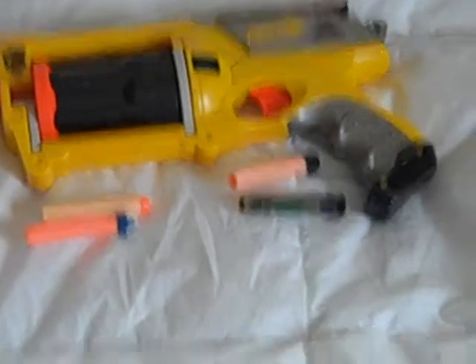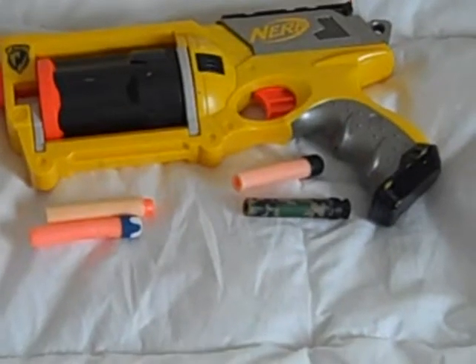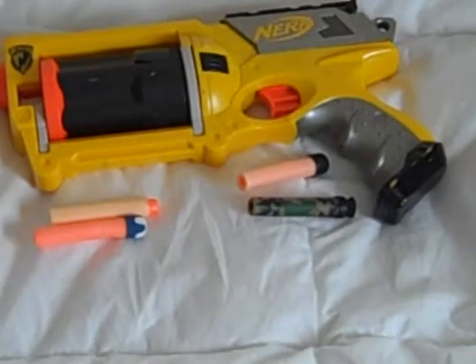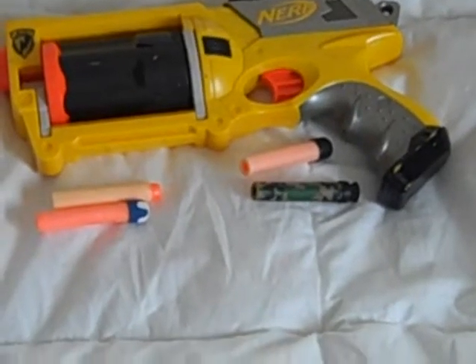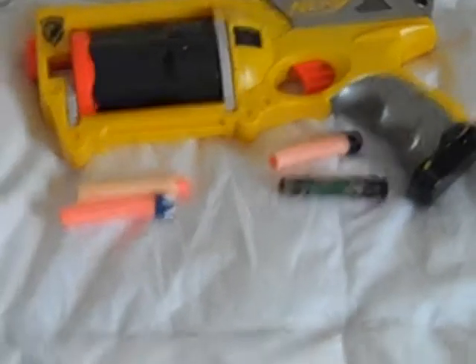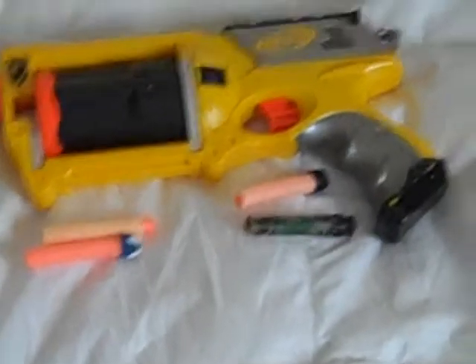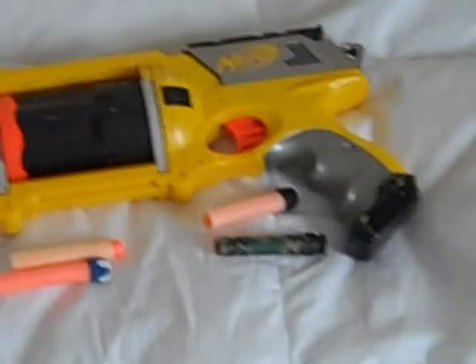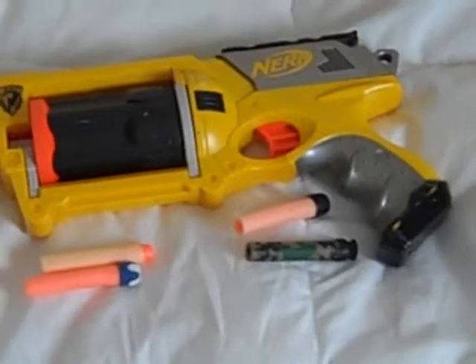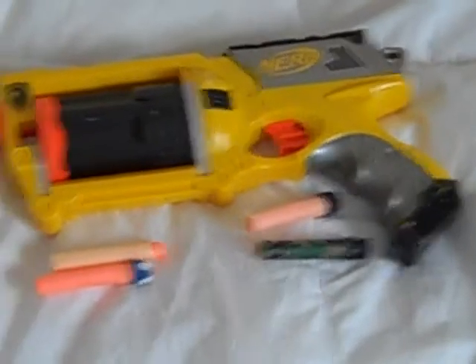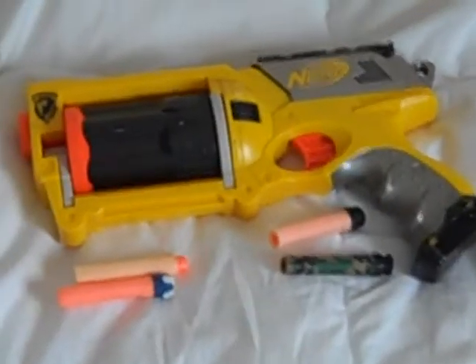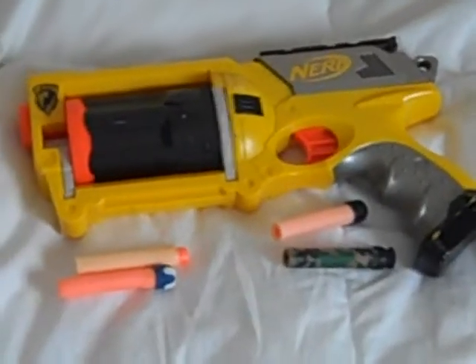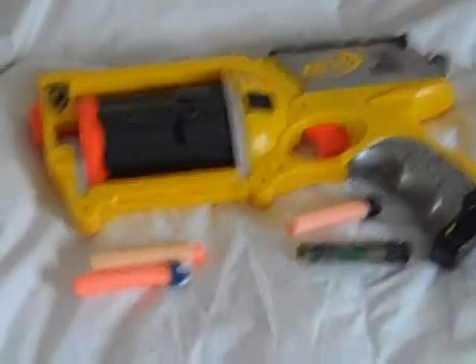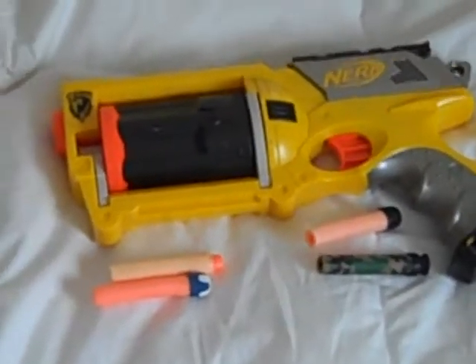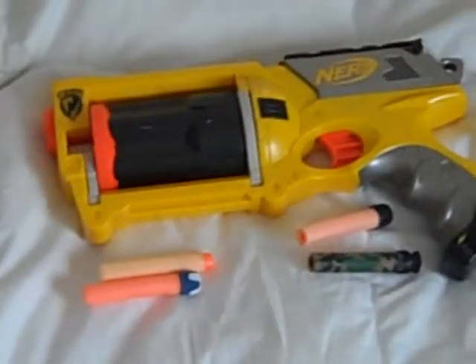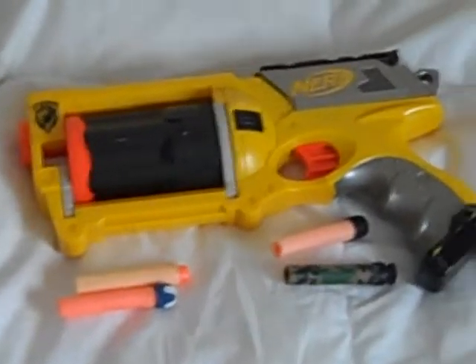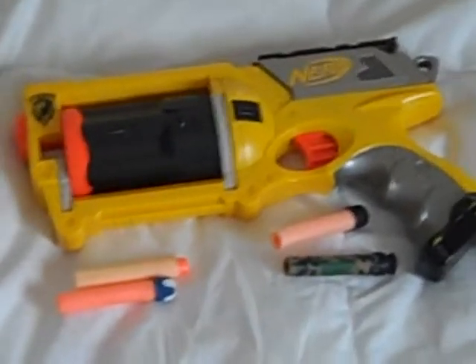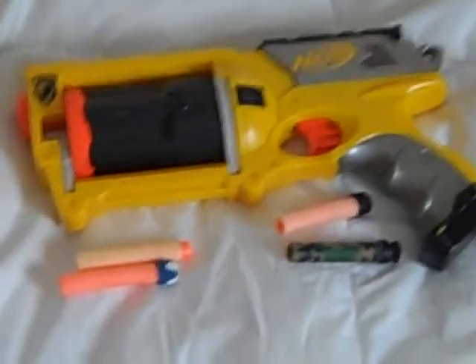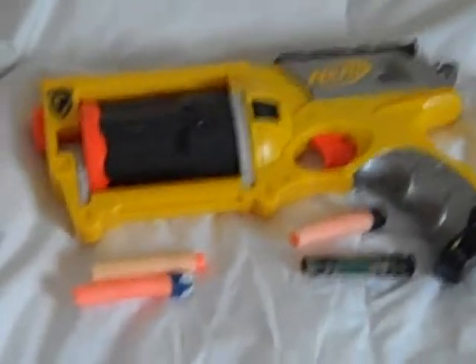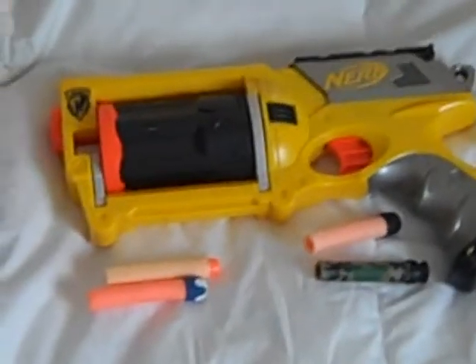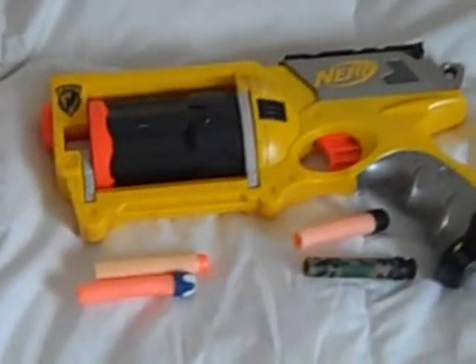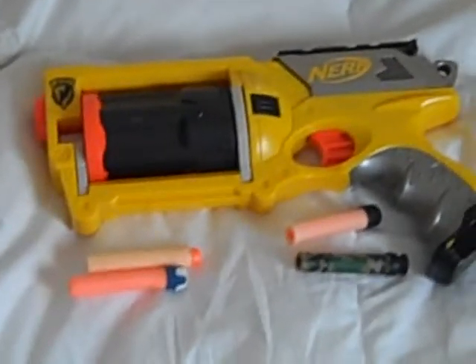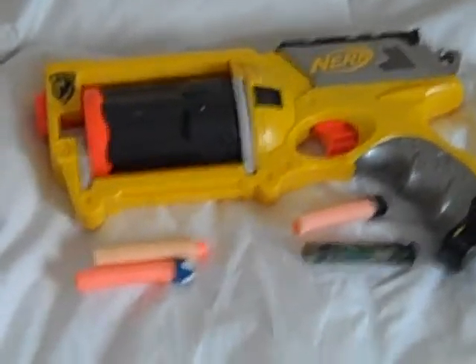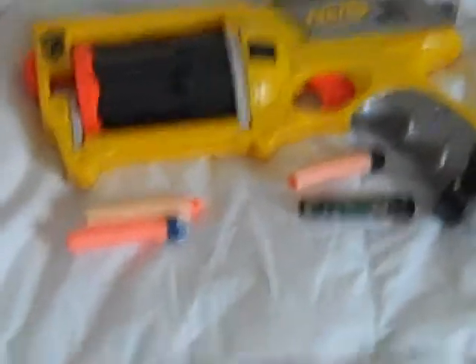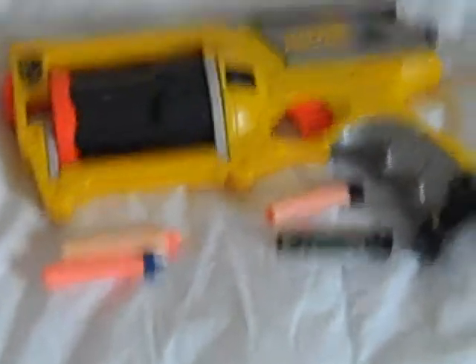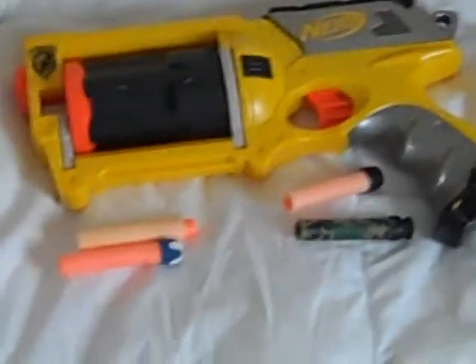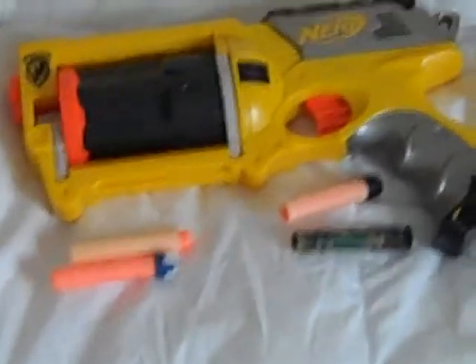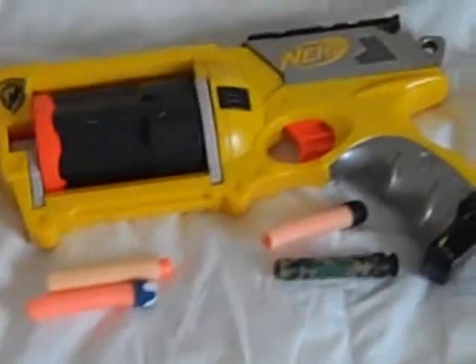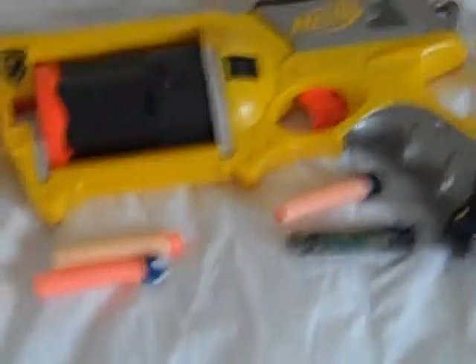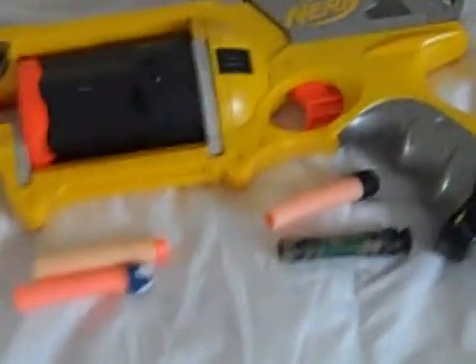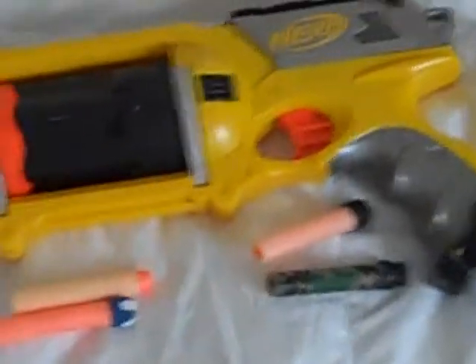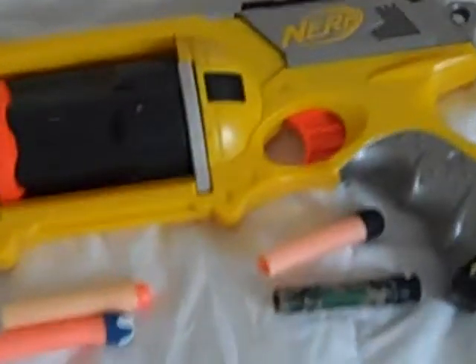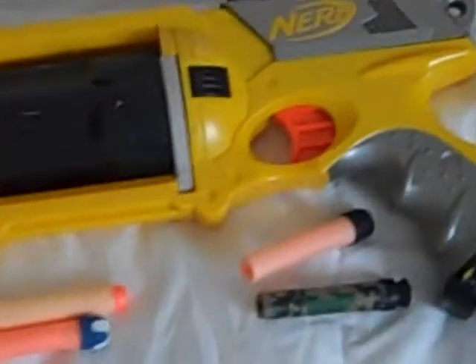Hey YouTube, I got another Nerf review for you. Of course, it's one of the main things I do.